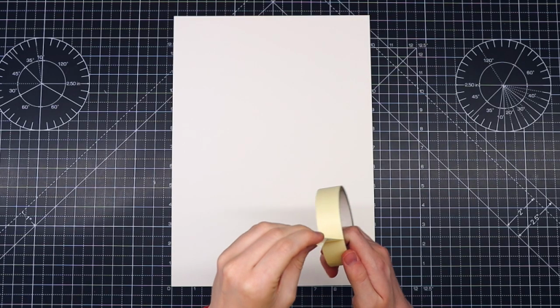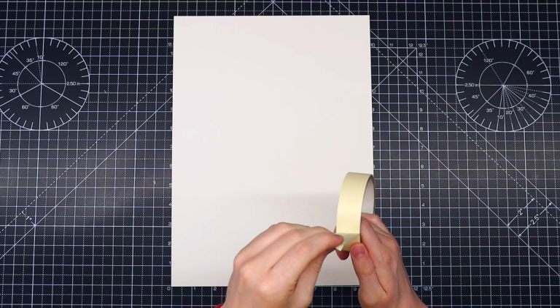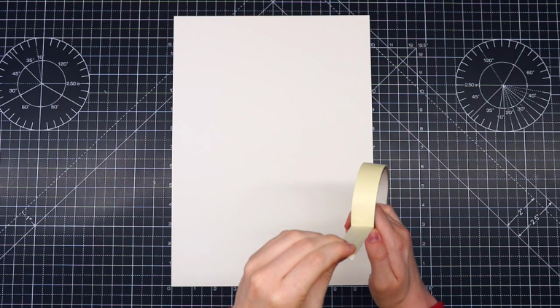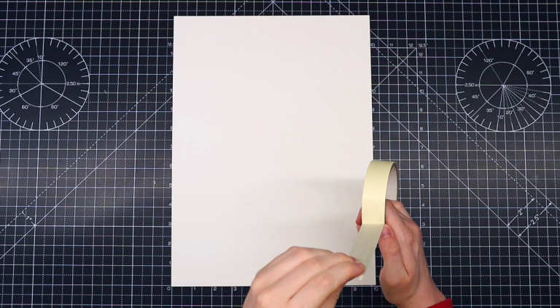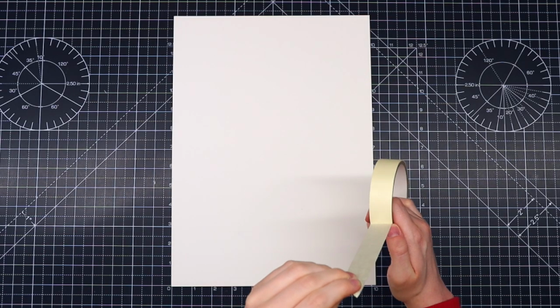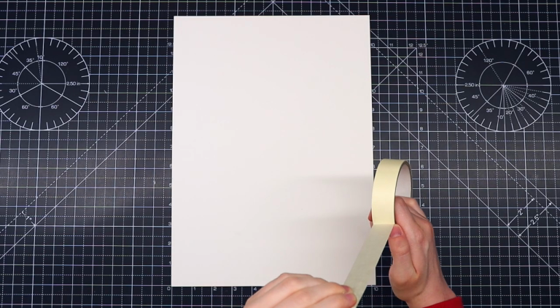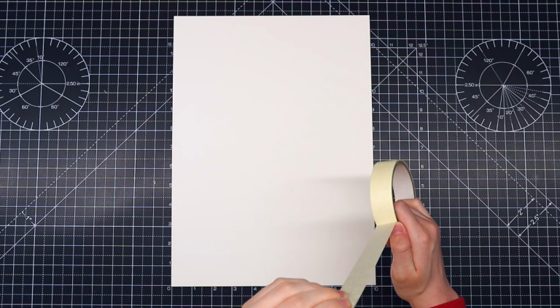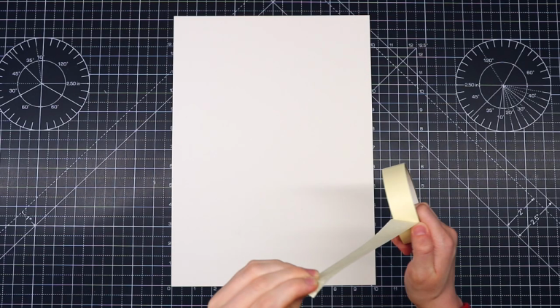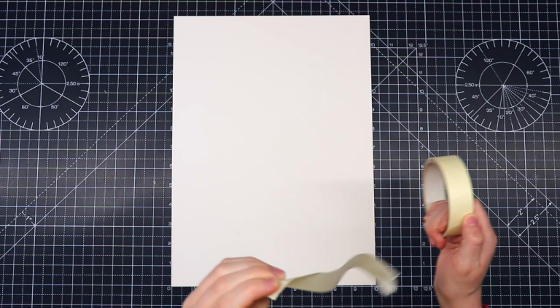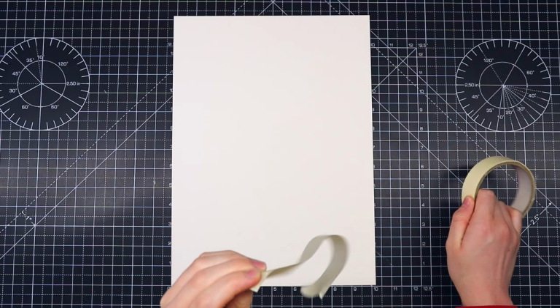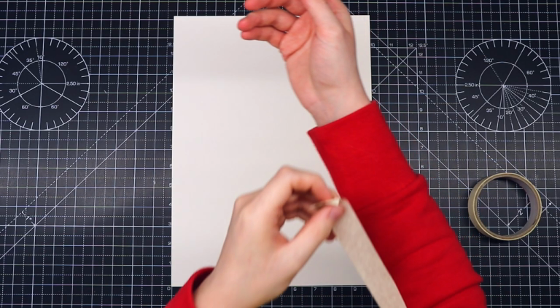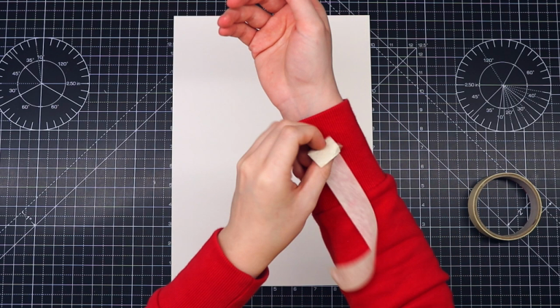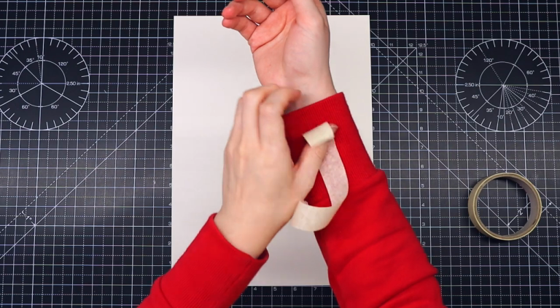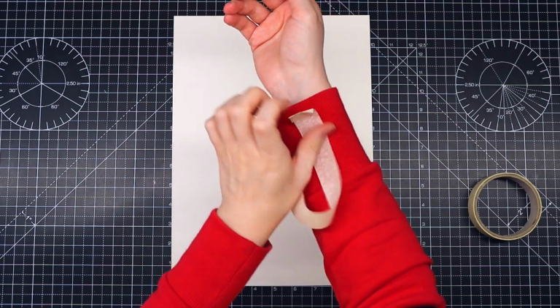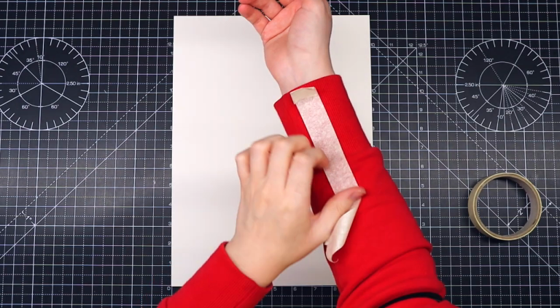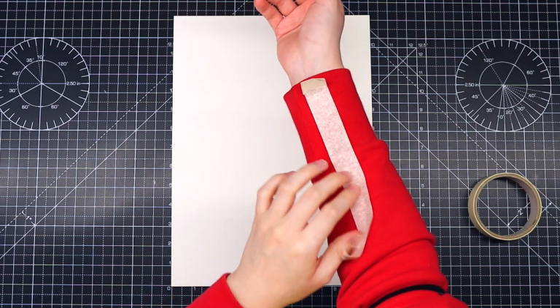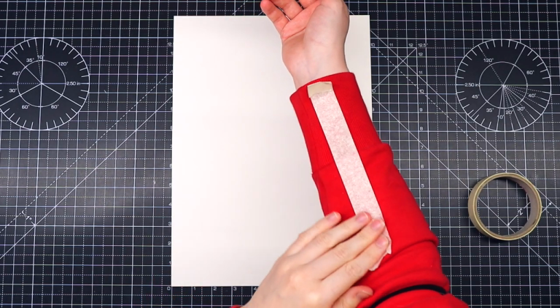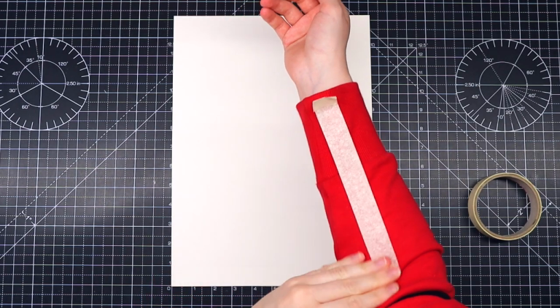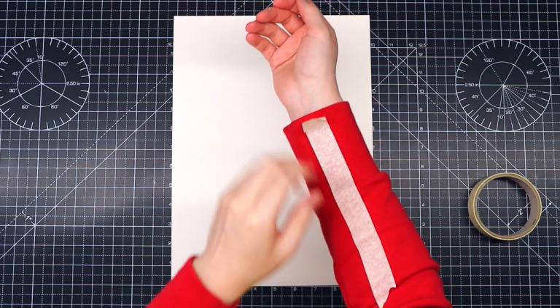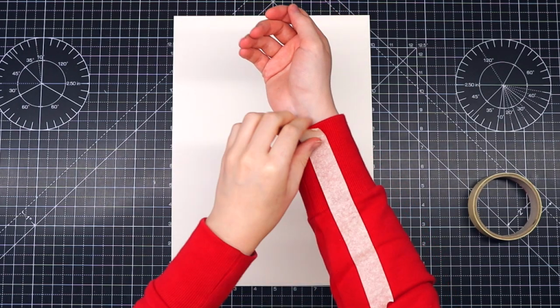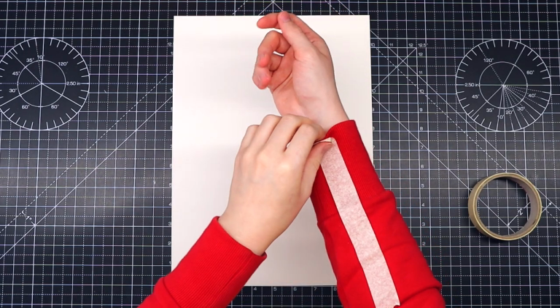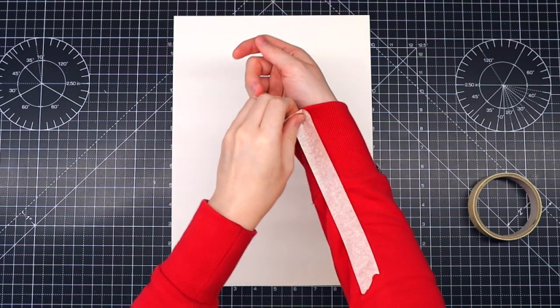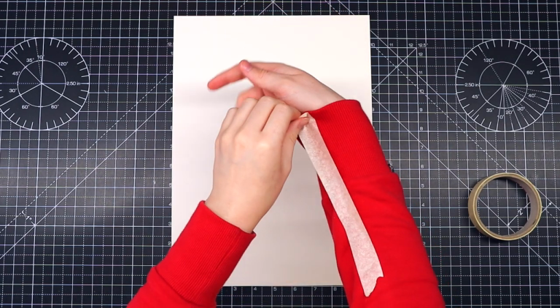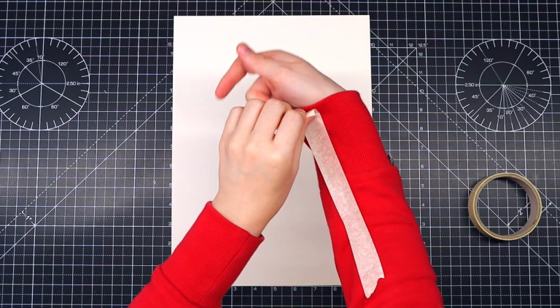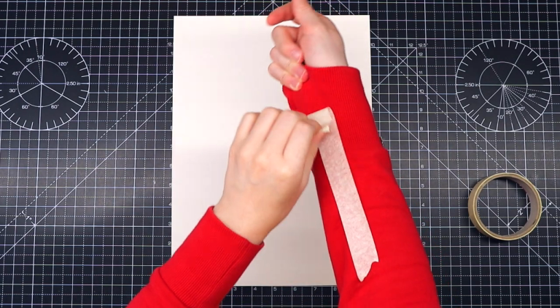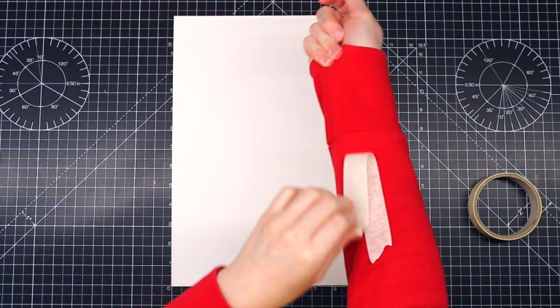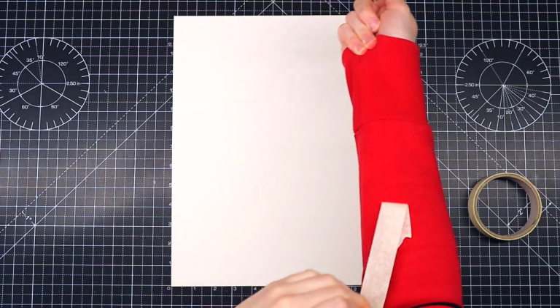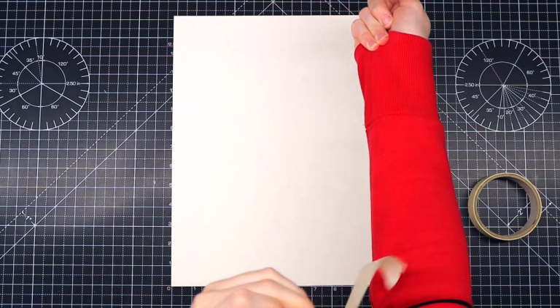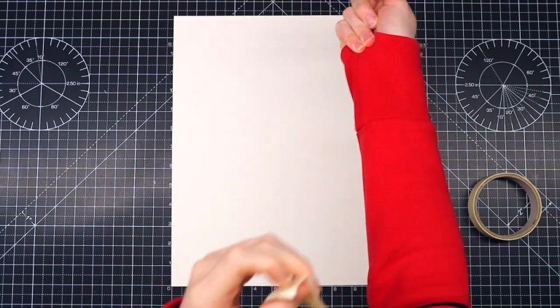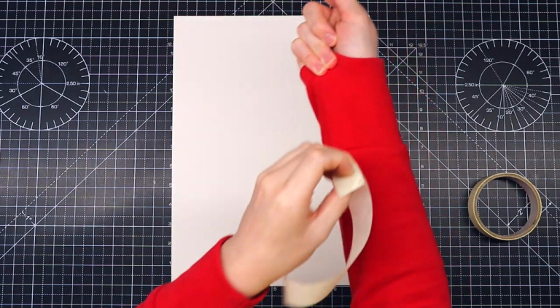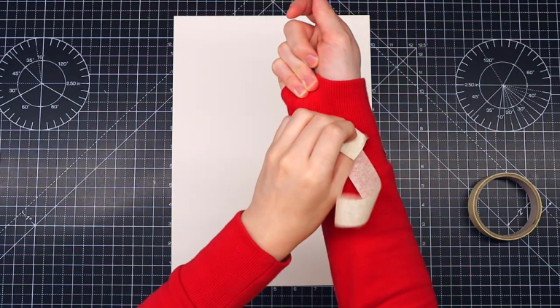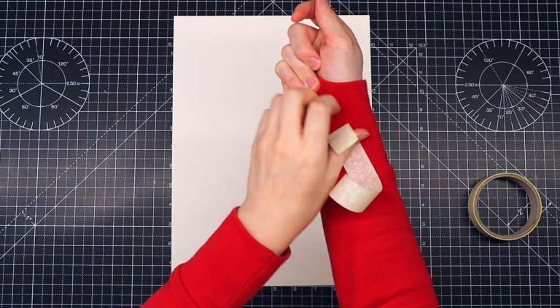Here I'm just taping down the paper. I'm using my sleeve to remove some of the sticky from the tape so it doesn't tear later.